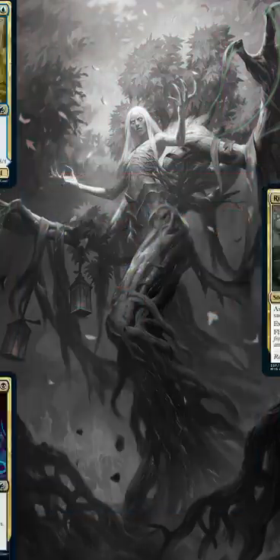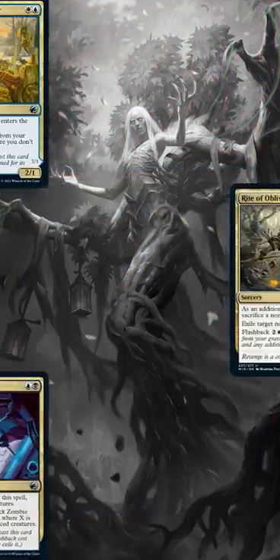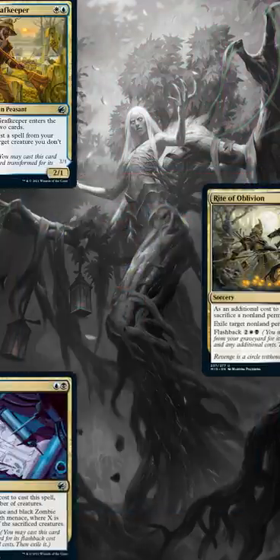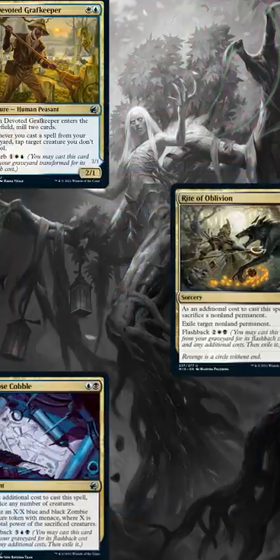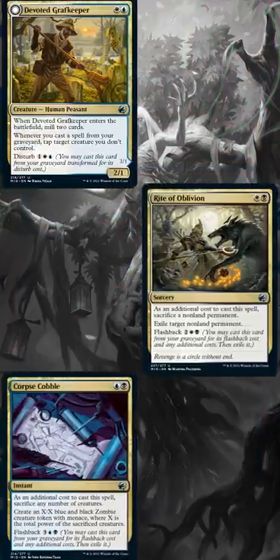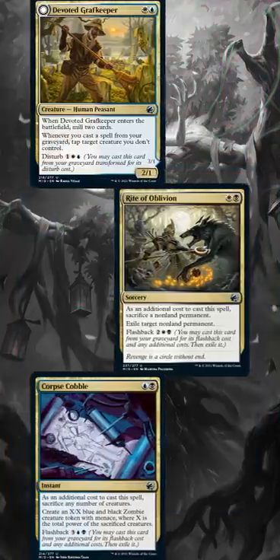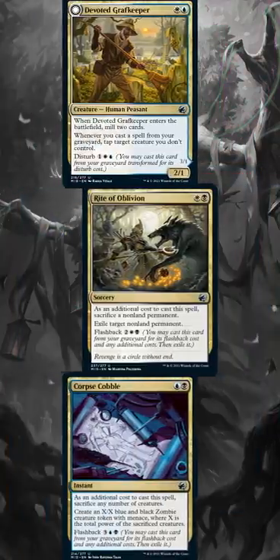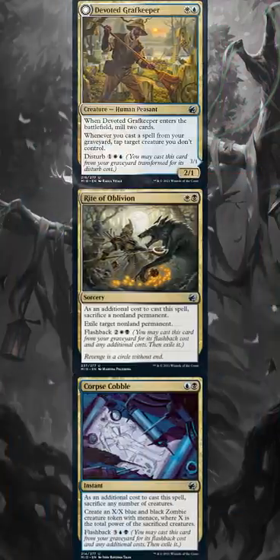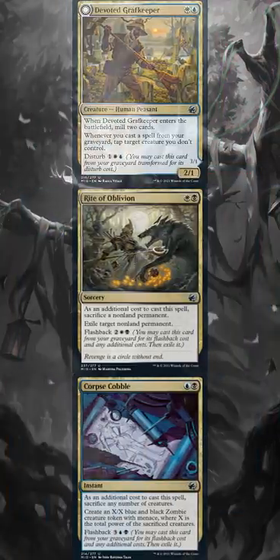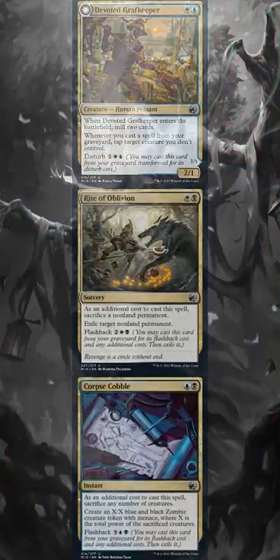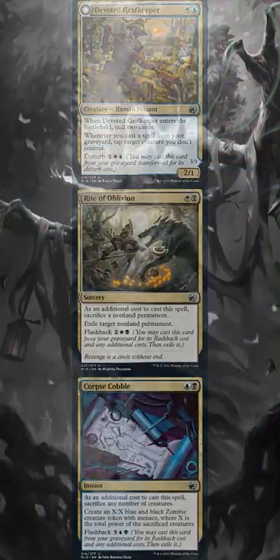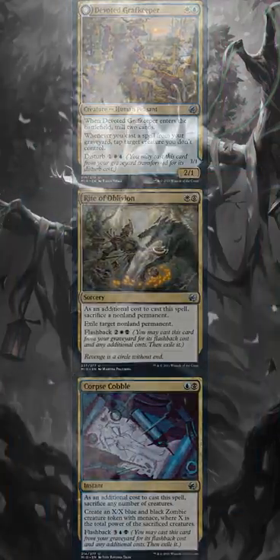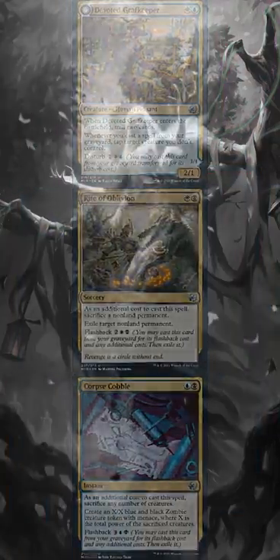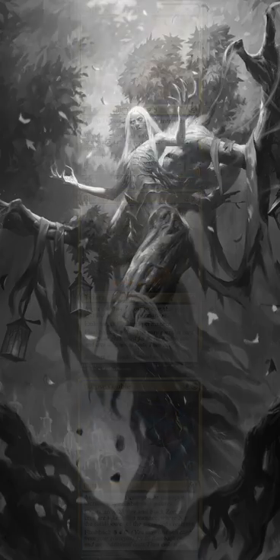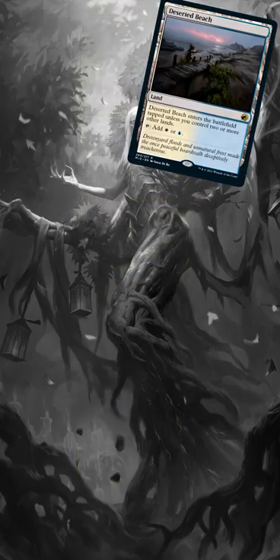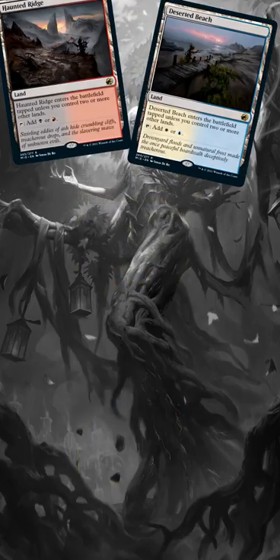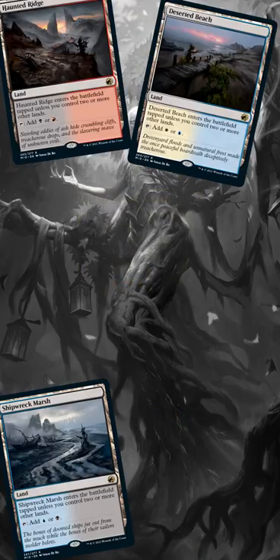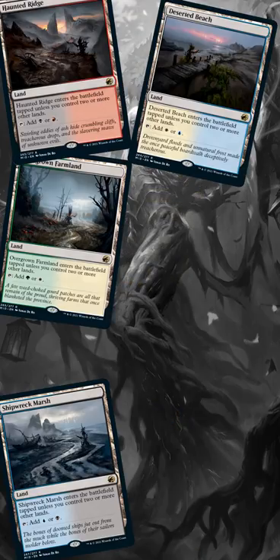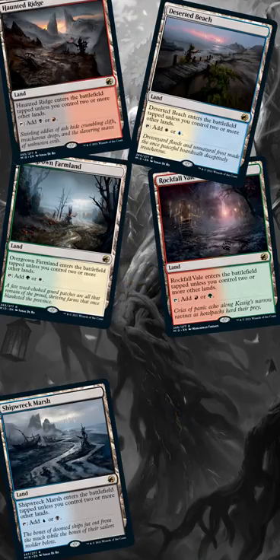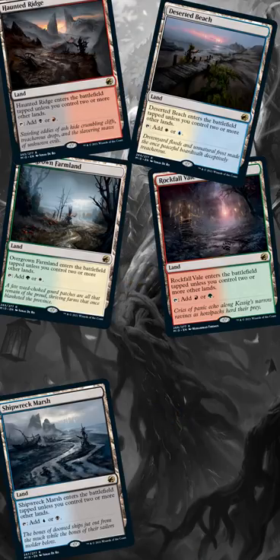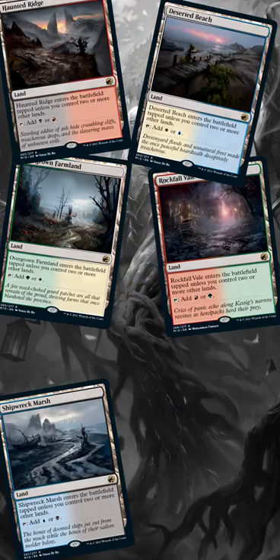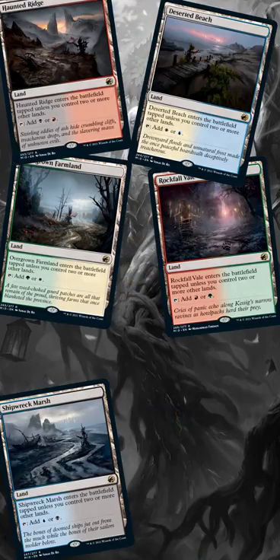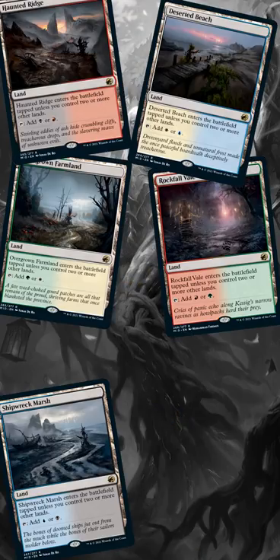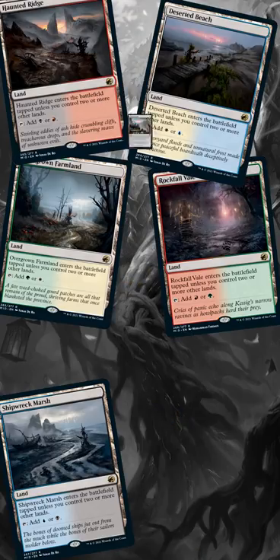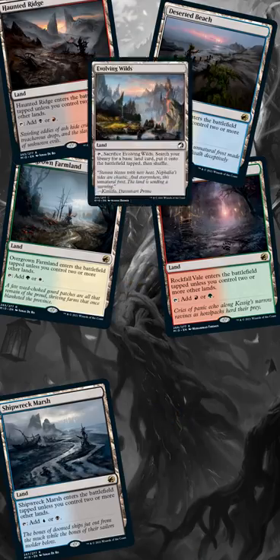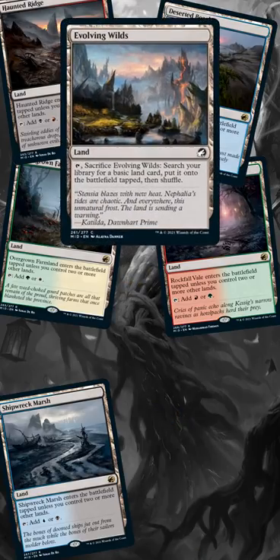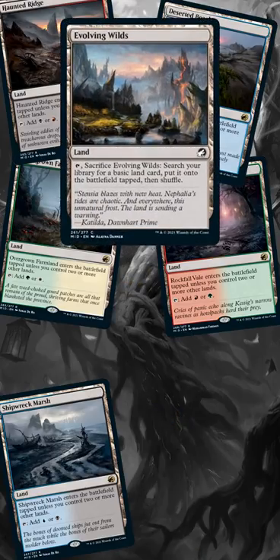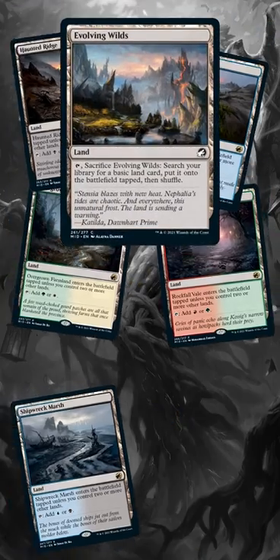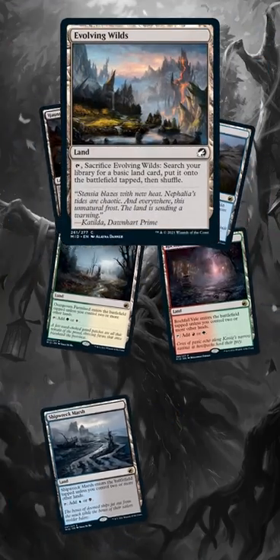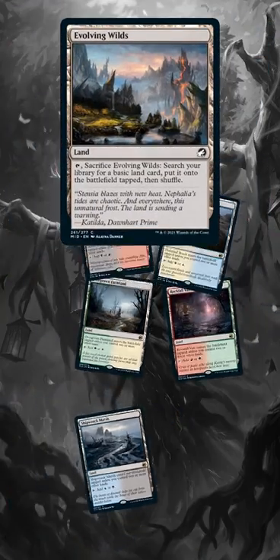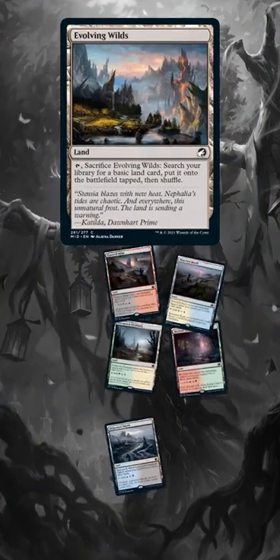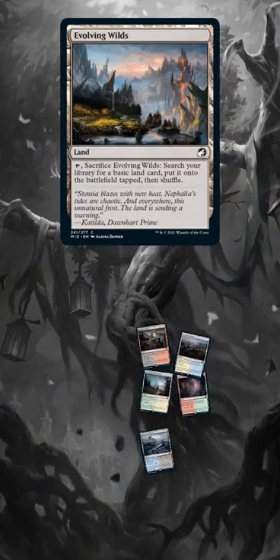But what about a three-color control deck? Well, we ain't doing that either, because other than five-year lands, all we have is Evolving Wilds. So we're going two colors.